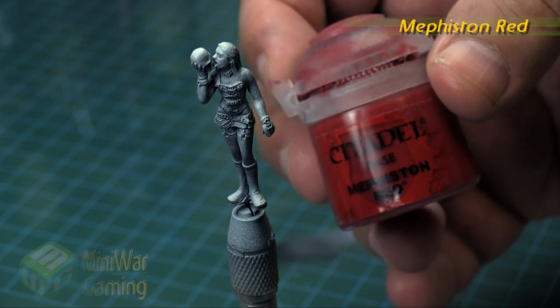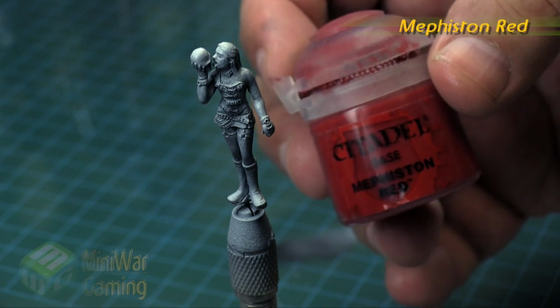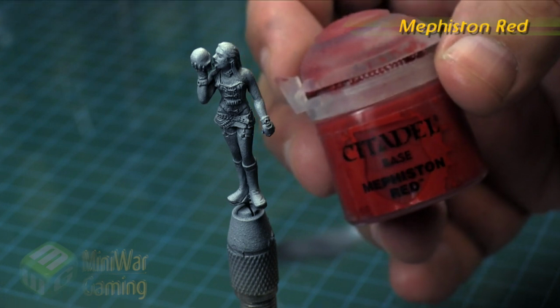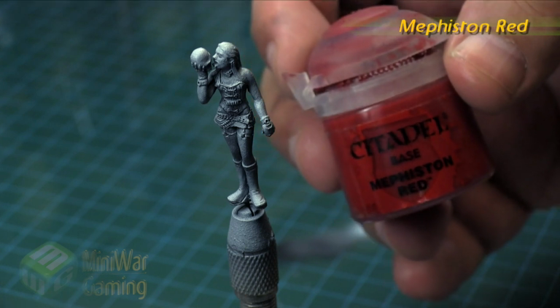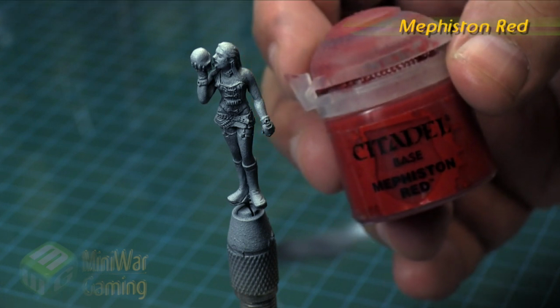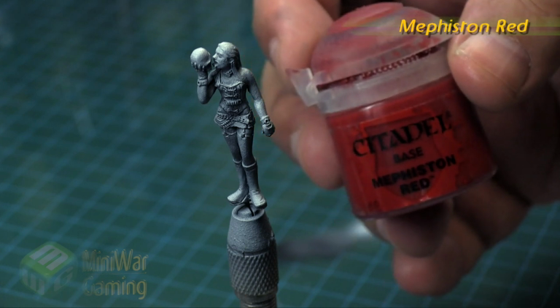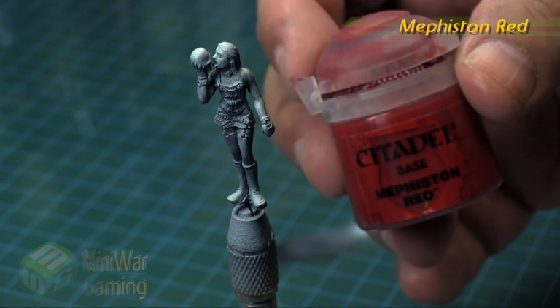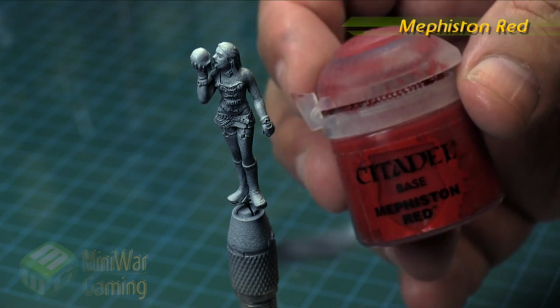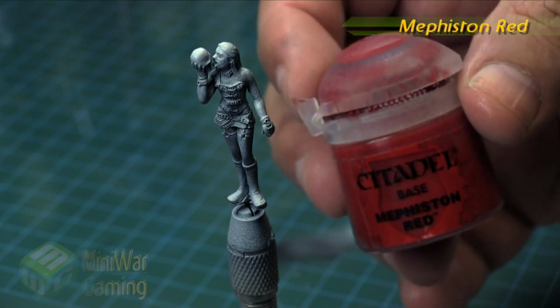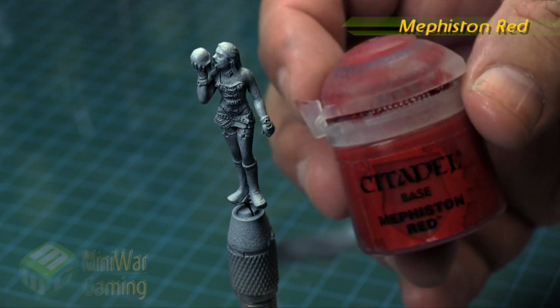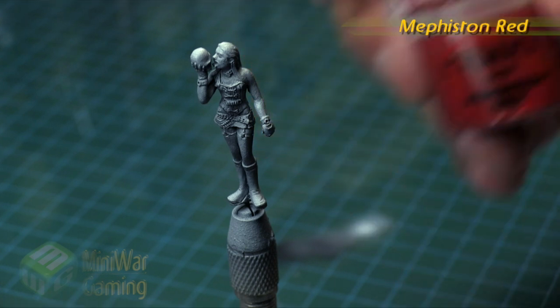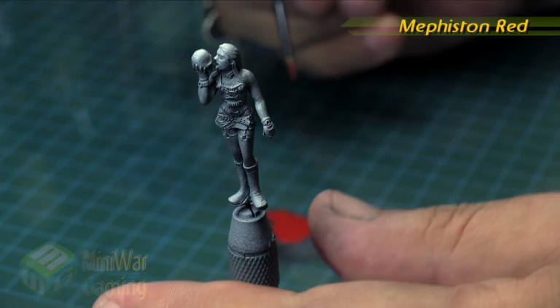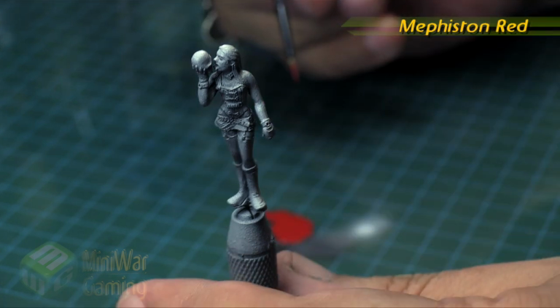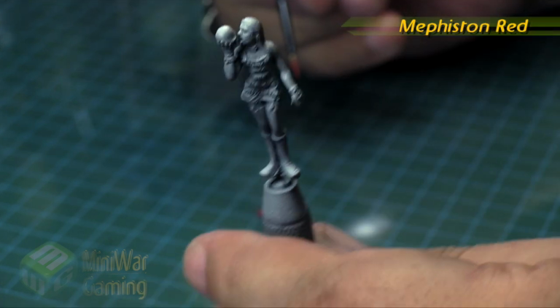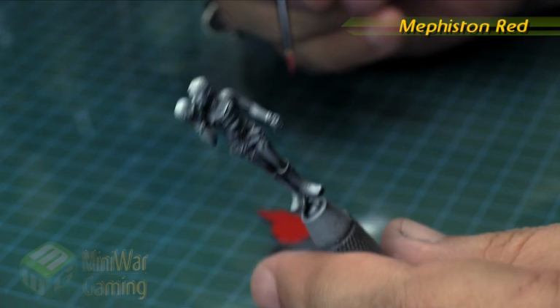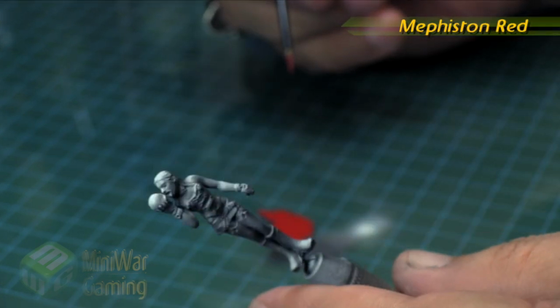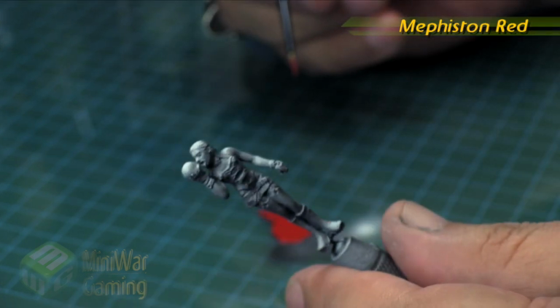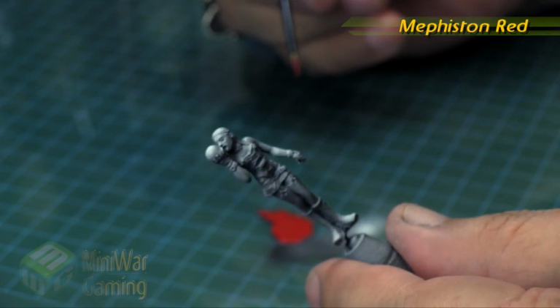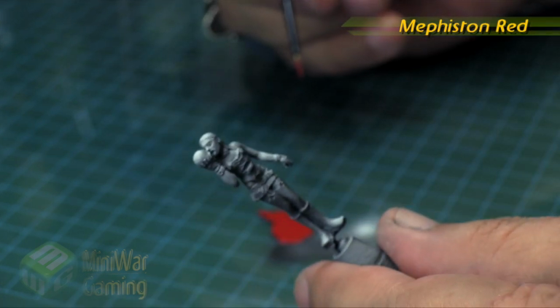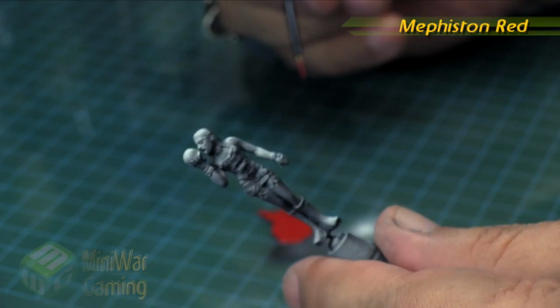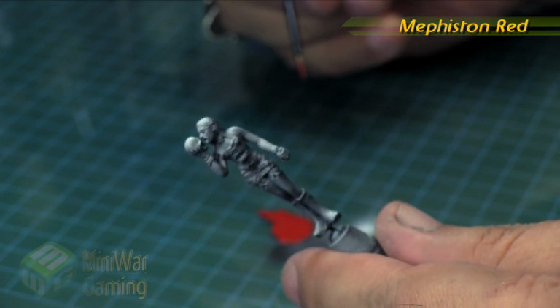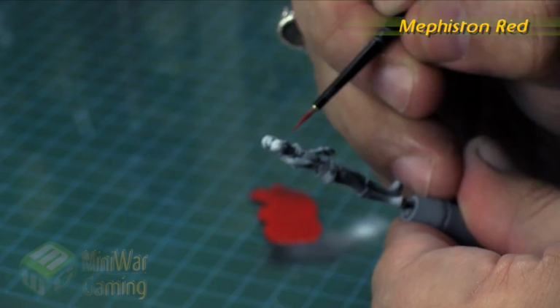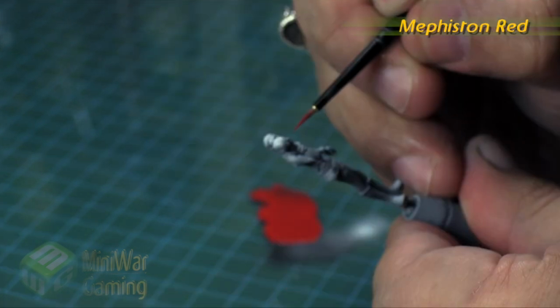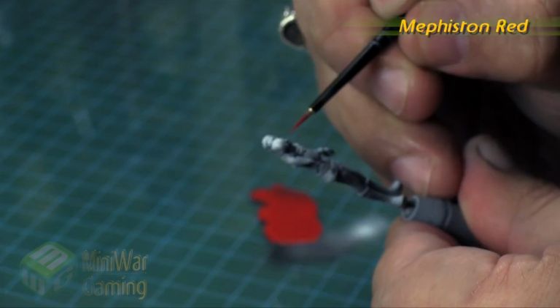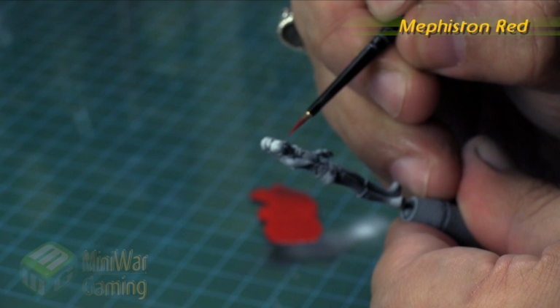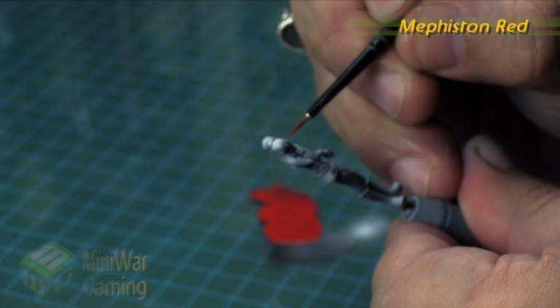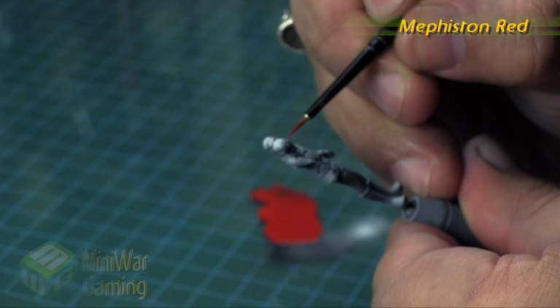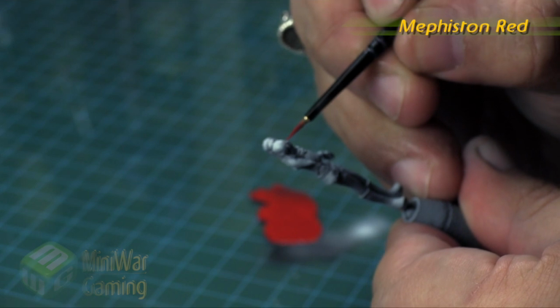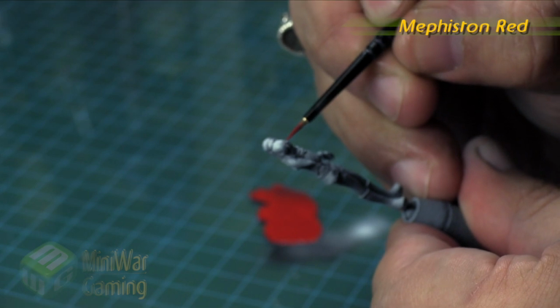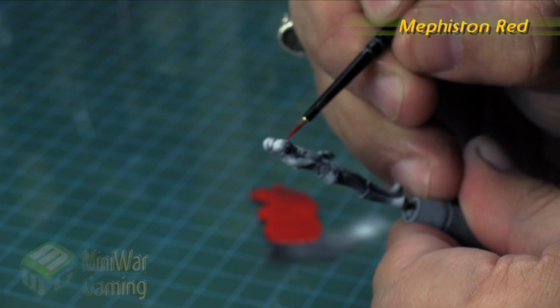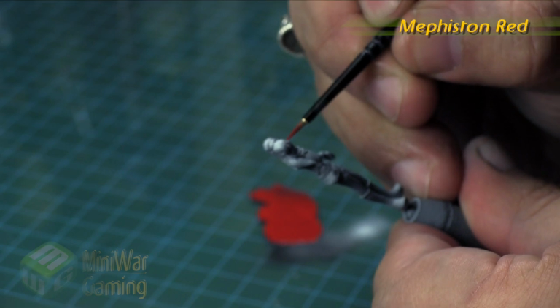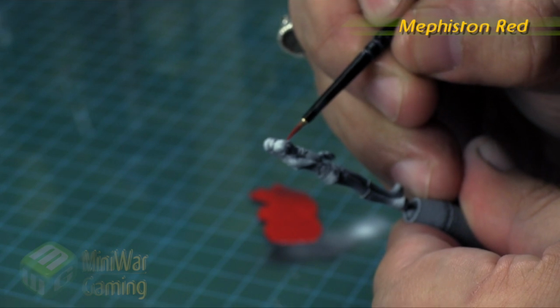You can see that the white was applied in a zenithal fashion, concentrated mostly on the top. Then I just hit the boots just ever so slightly.